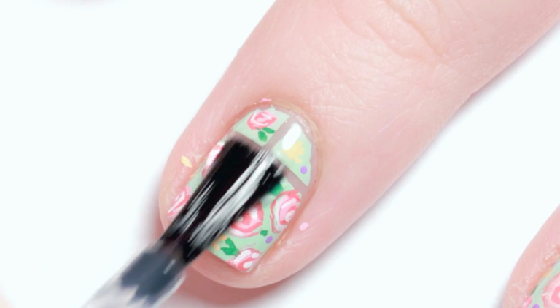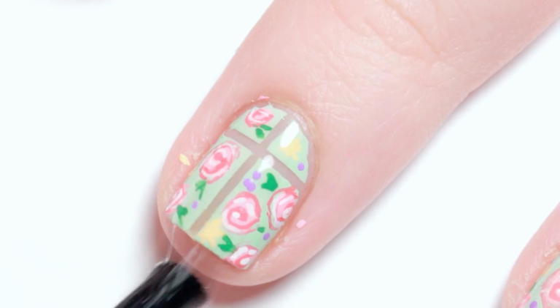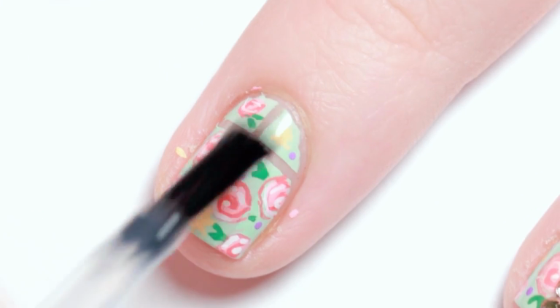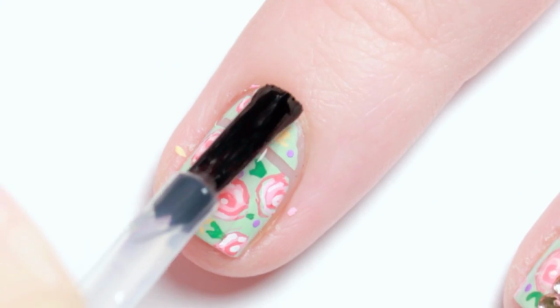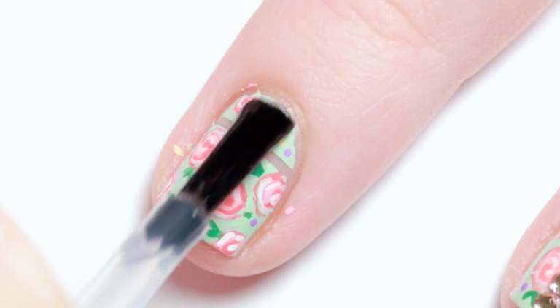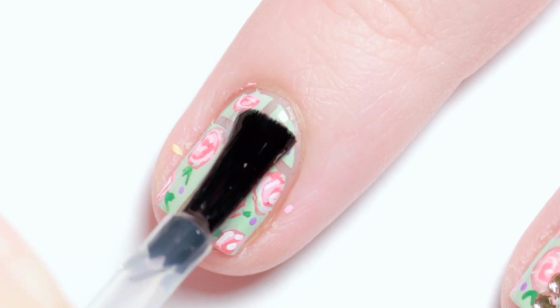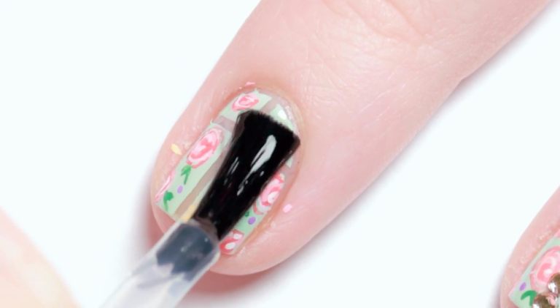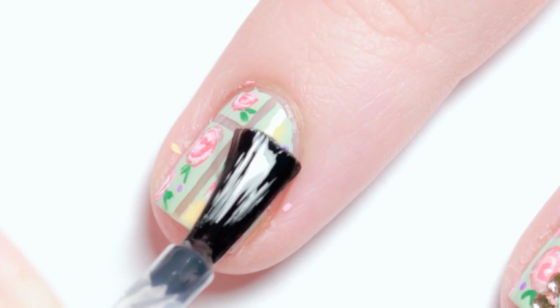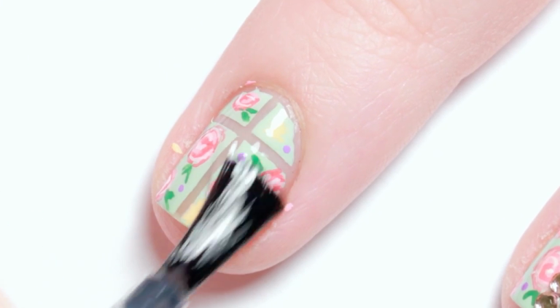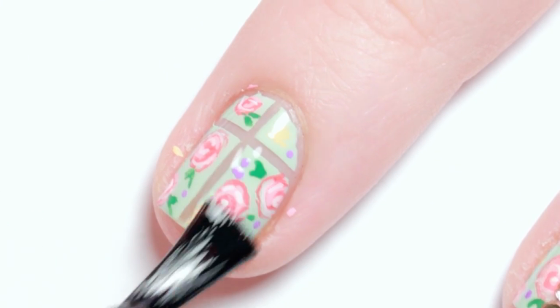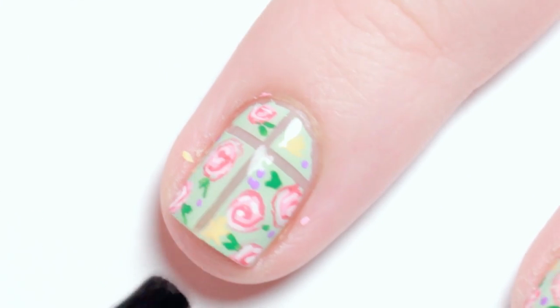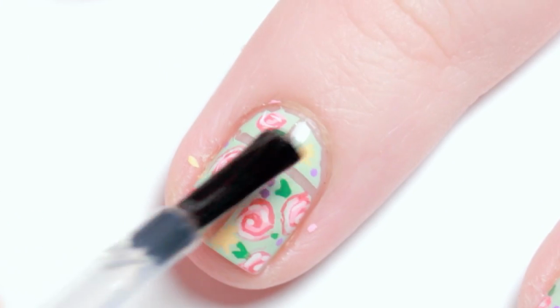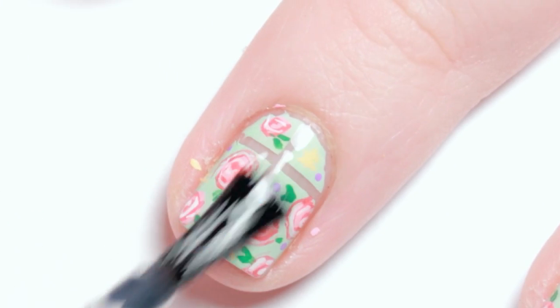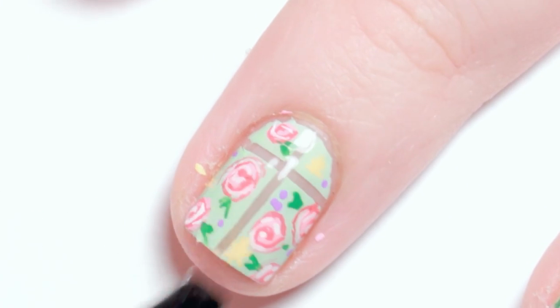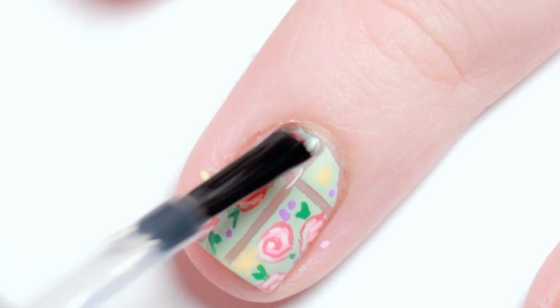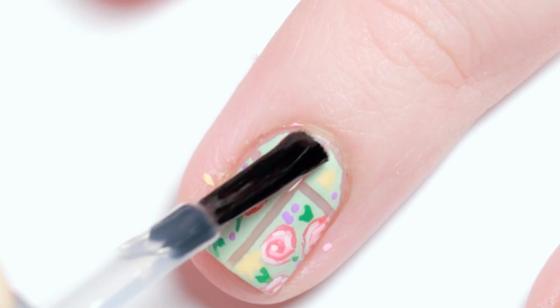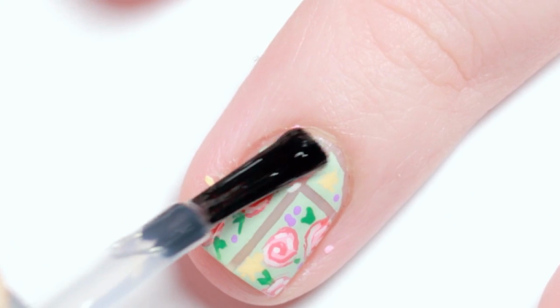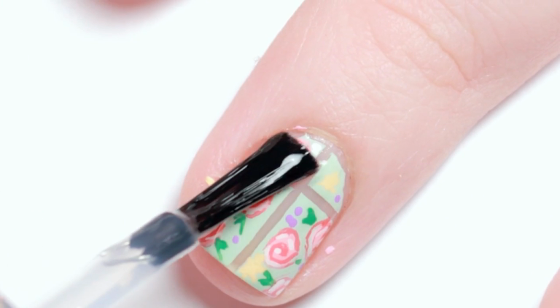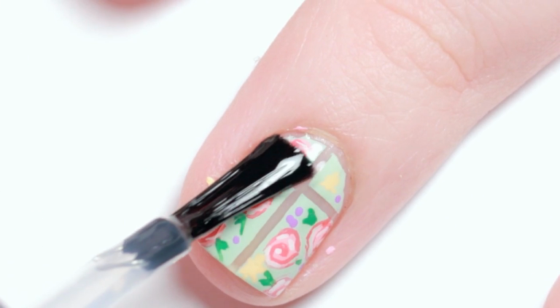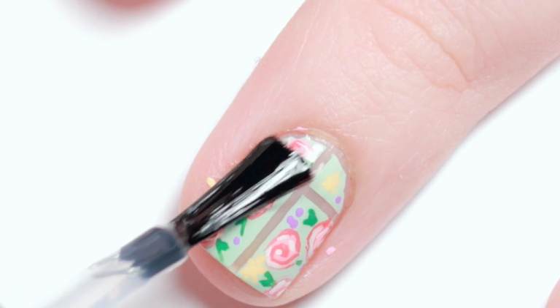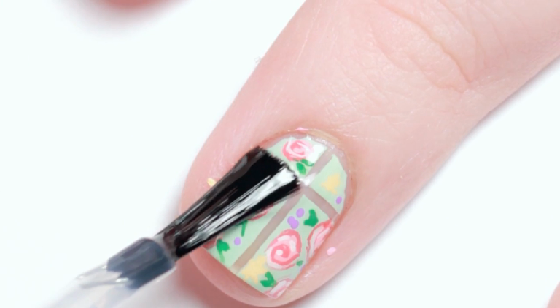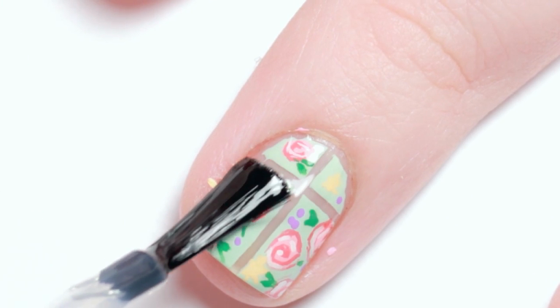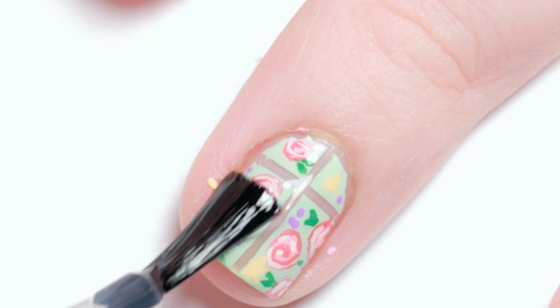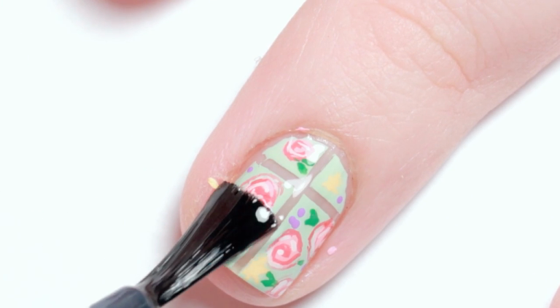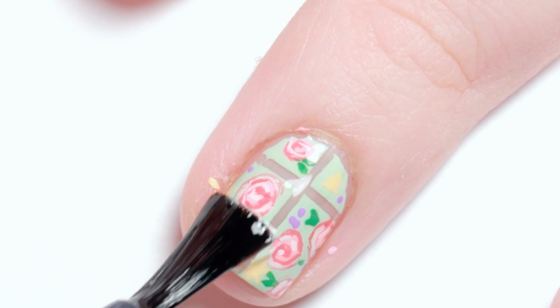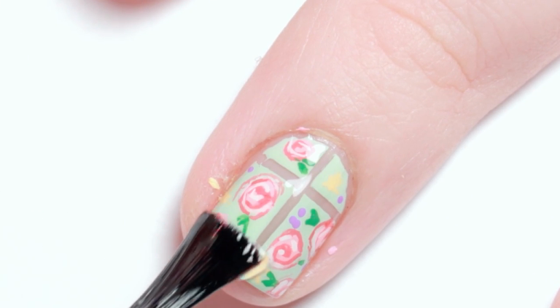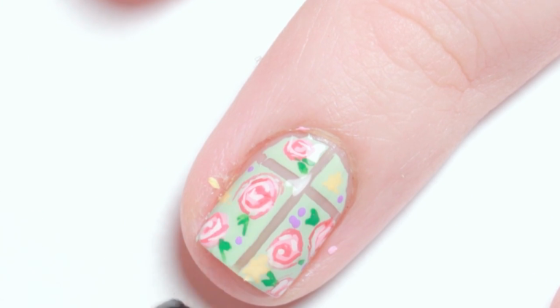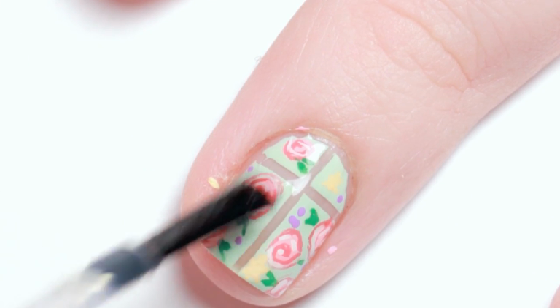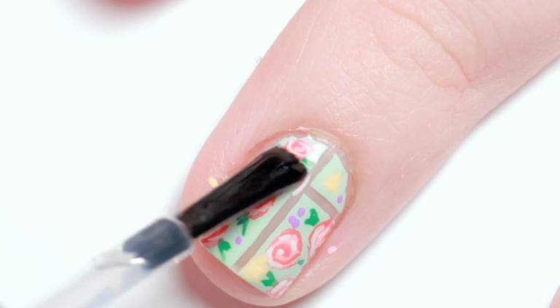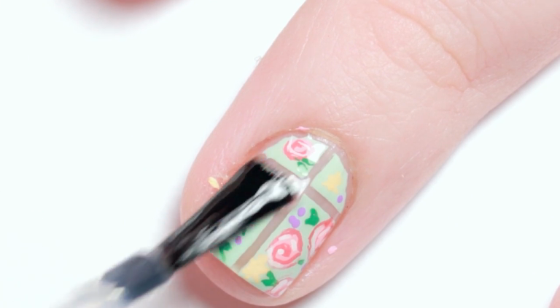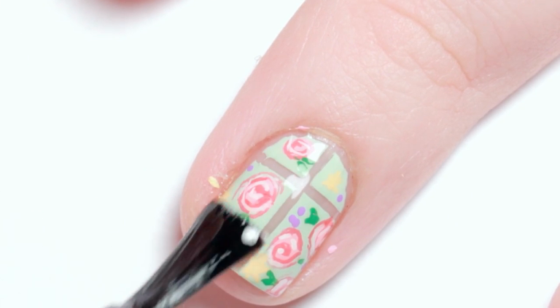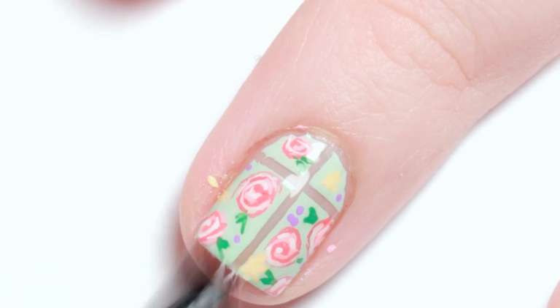Give your design some time to dry, then apply your favorite top coat and, if you'd like, some rhinestones.